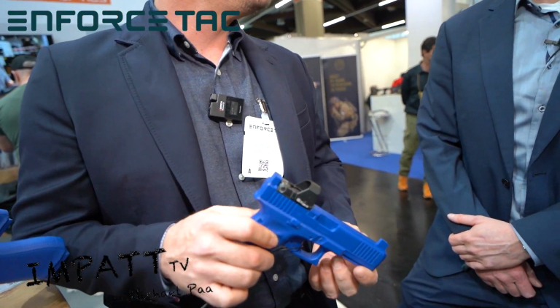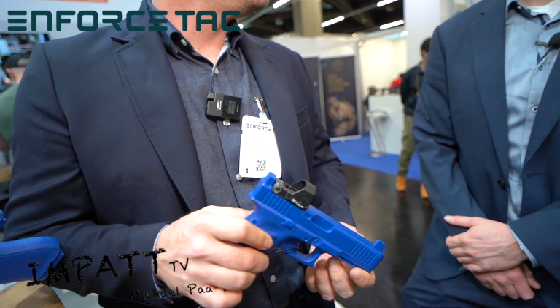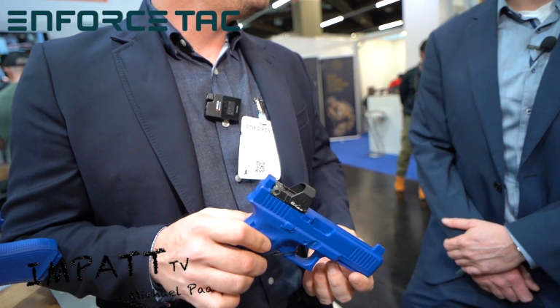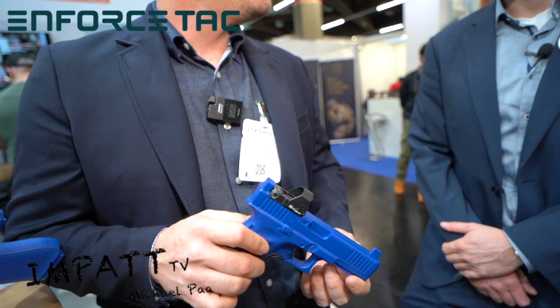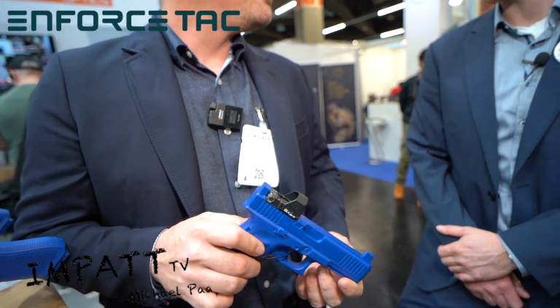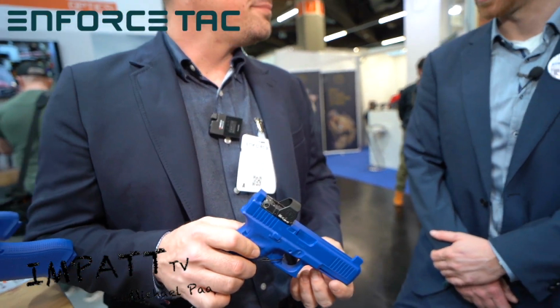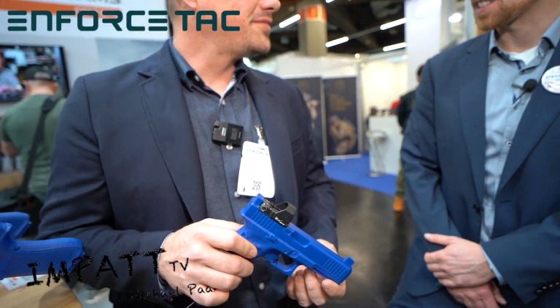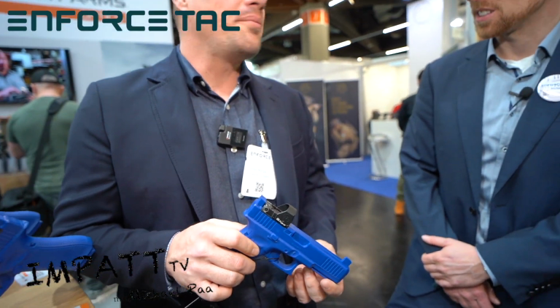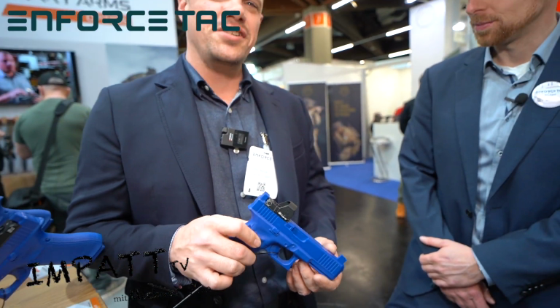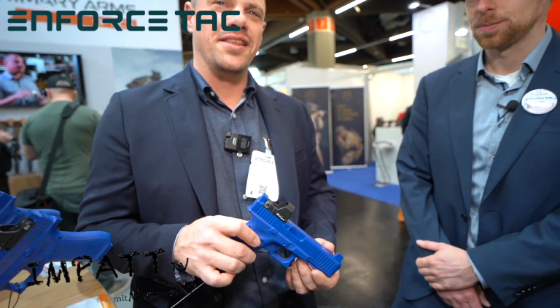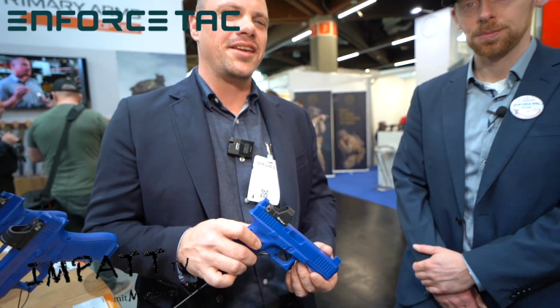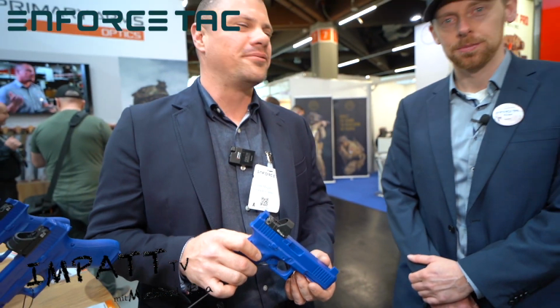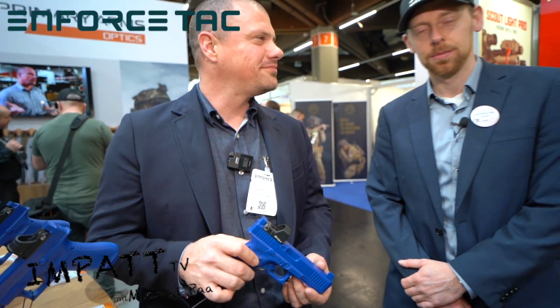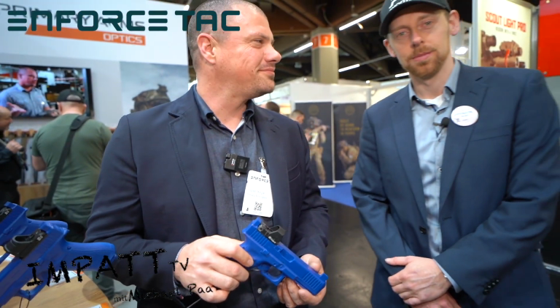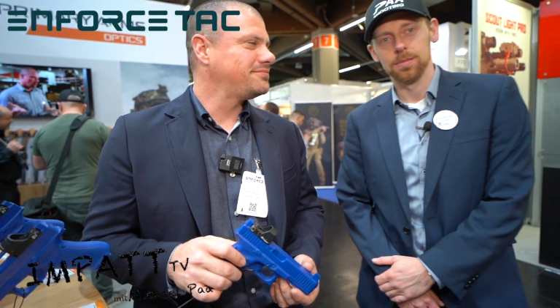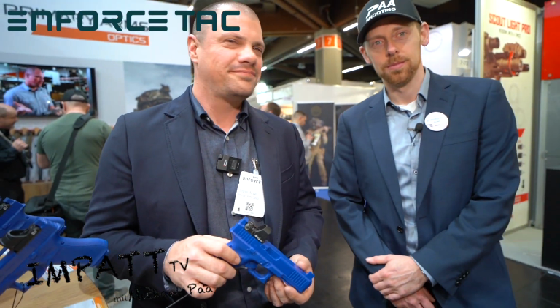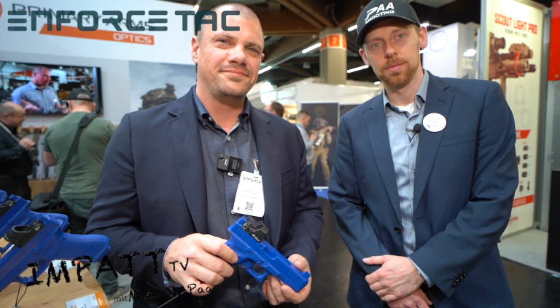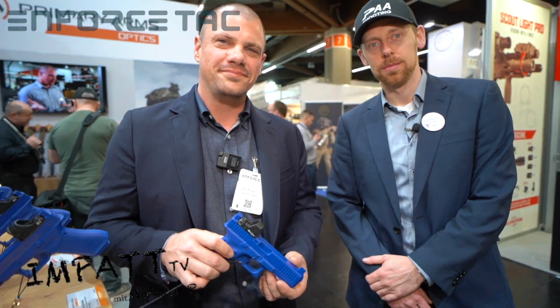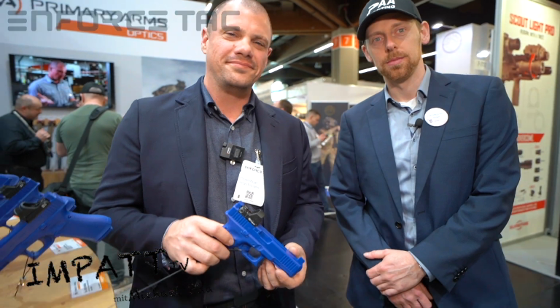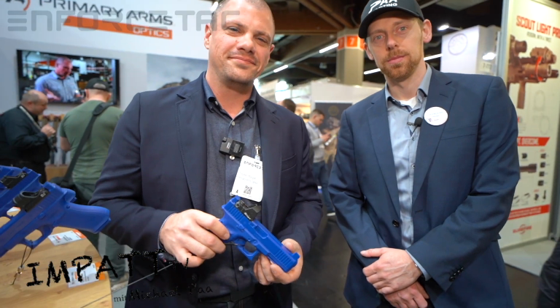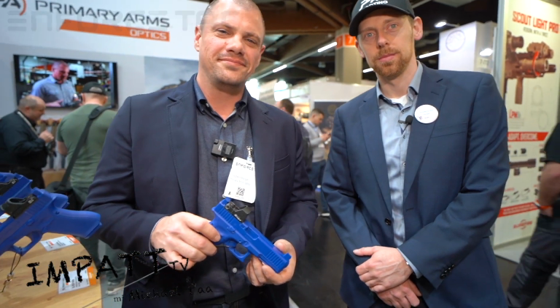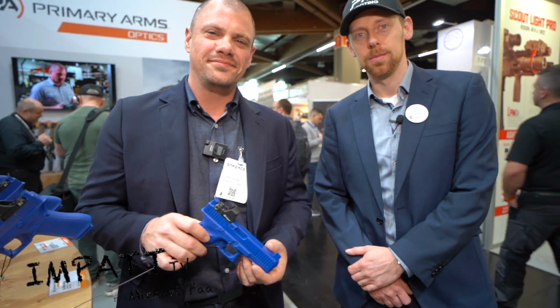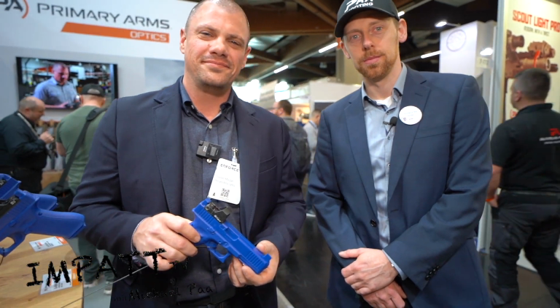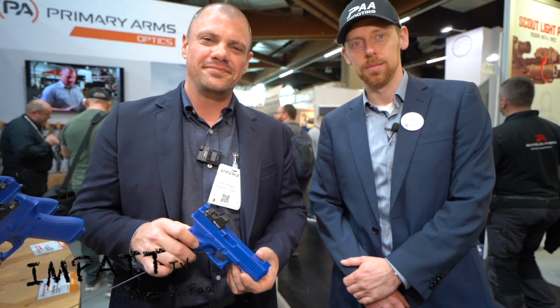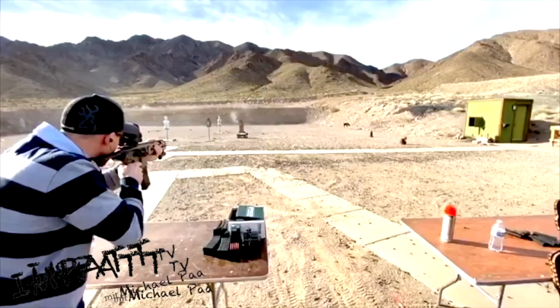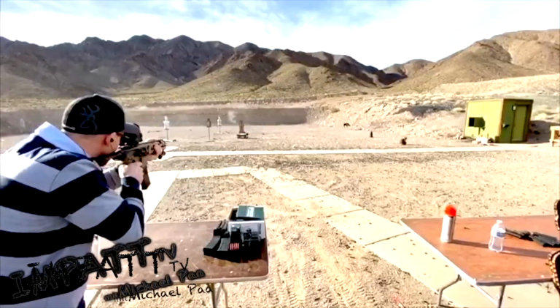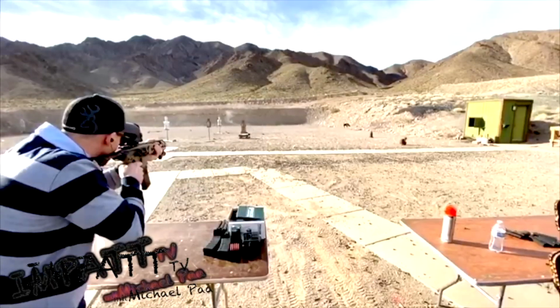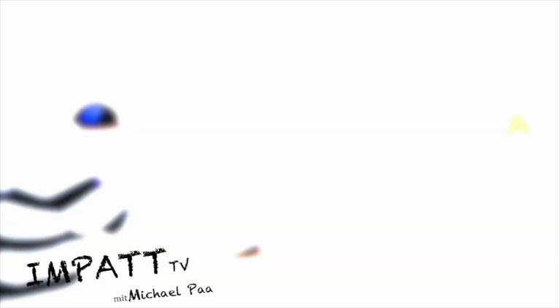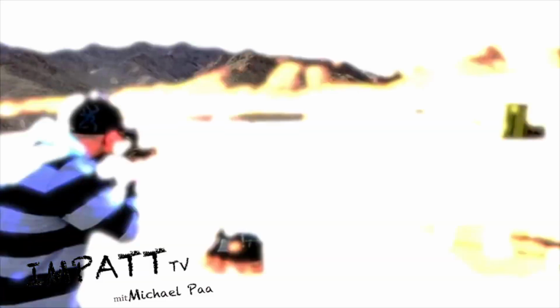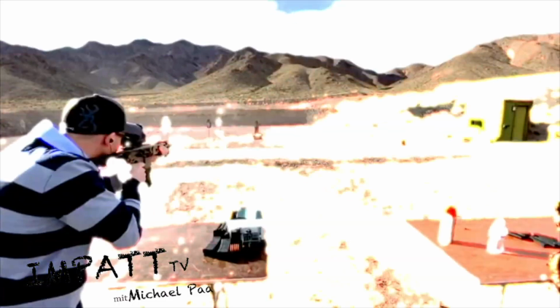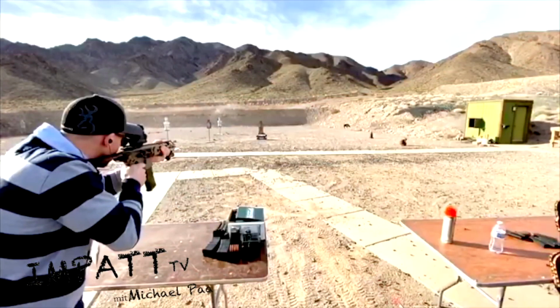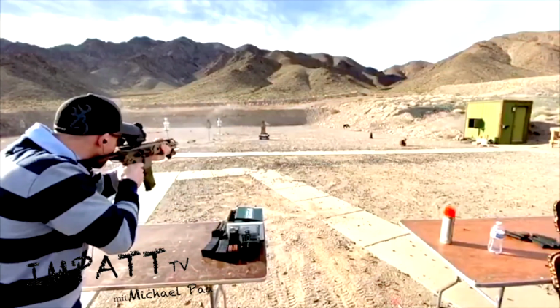Thank you so much for coming in. I appreciate it. Thank you.